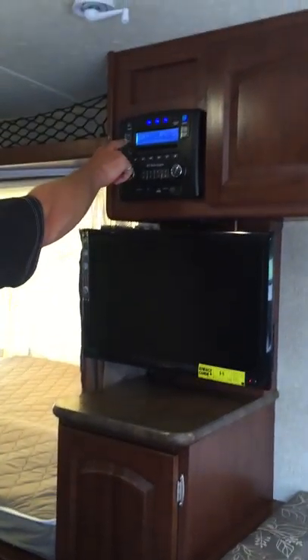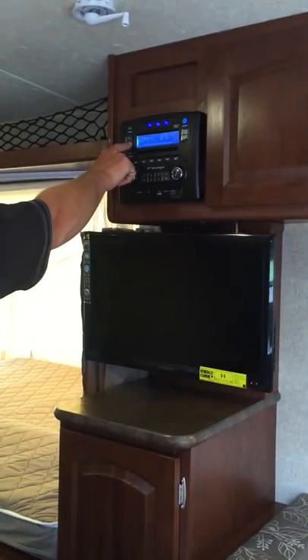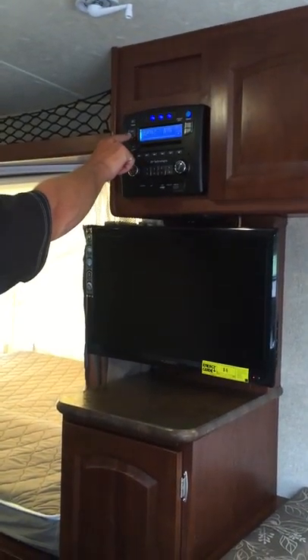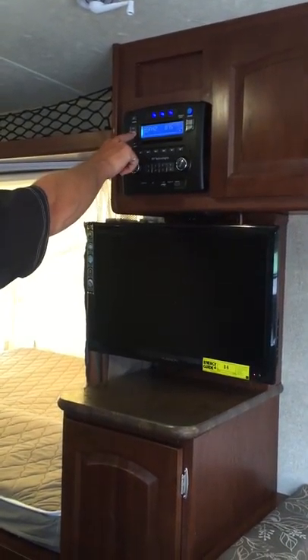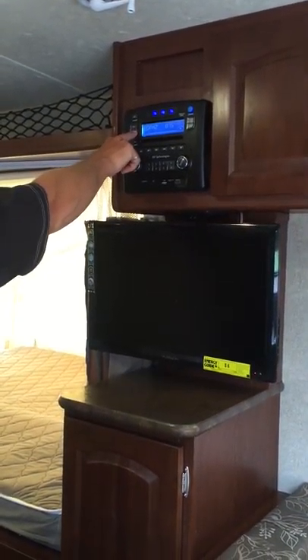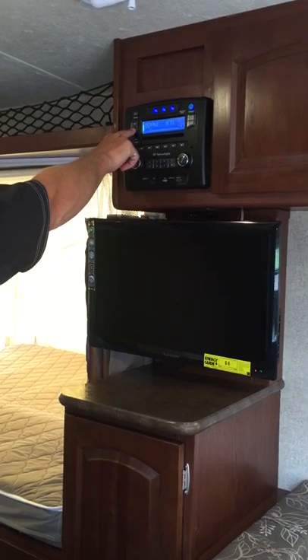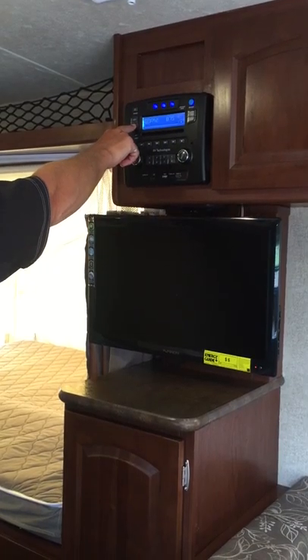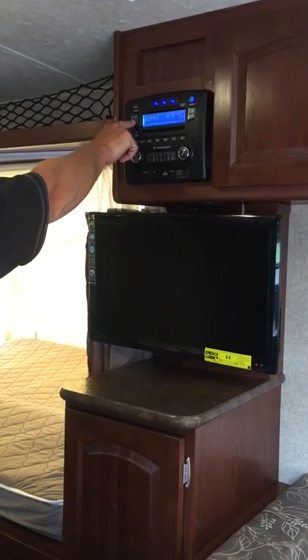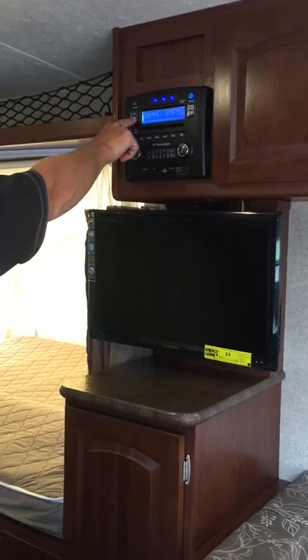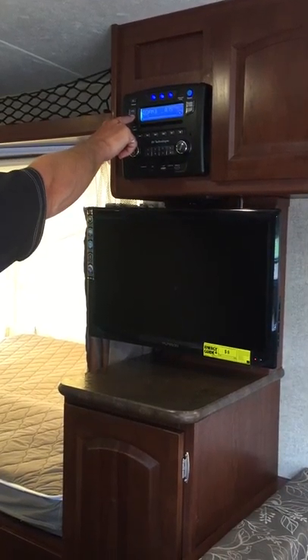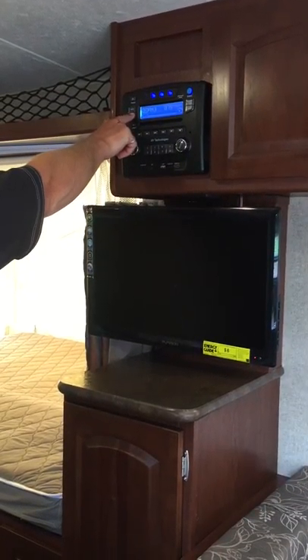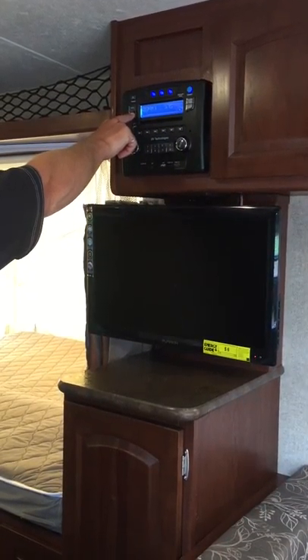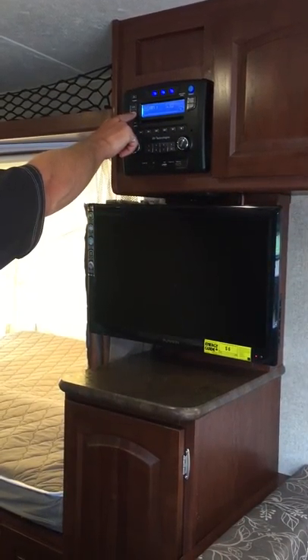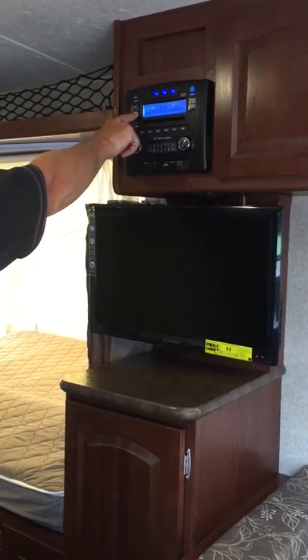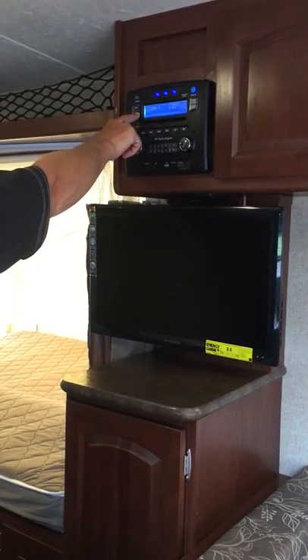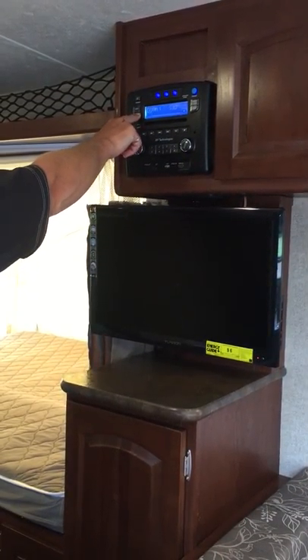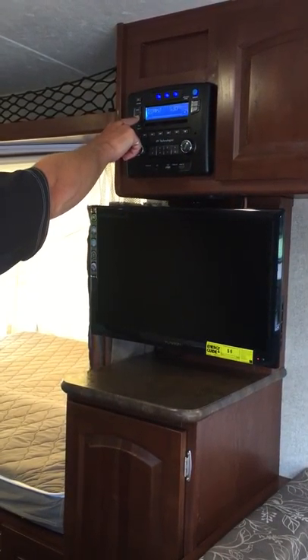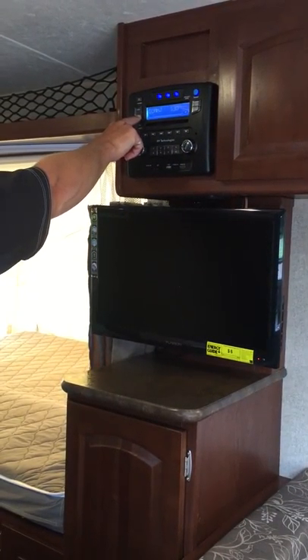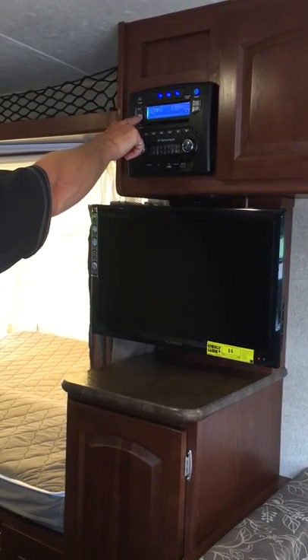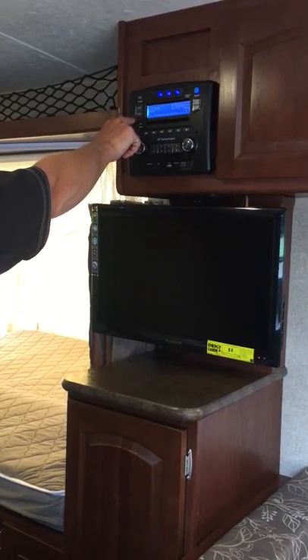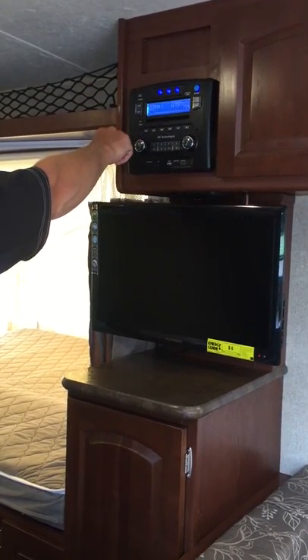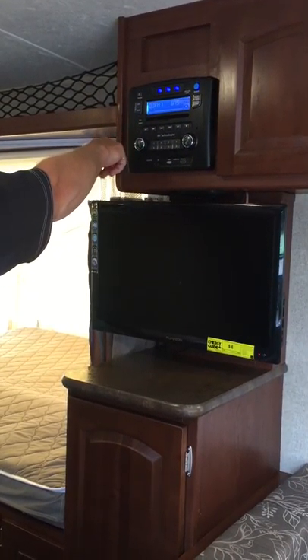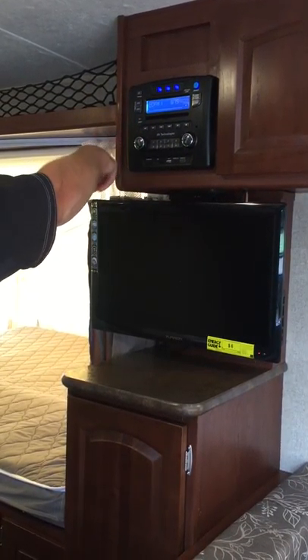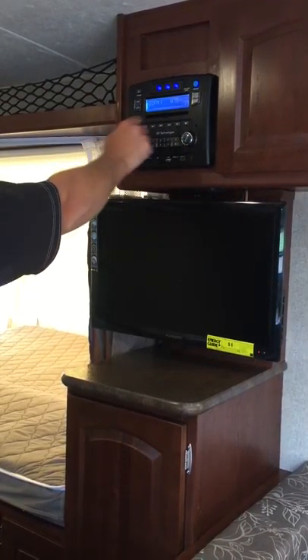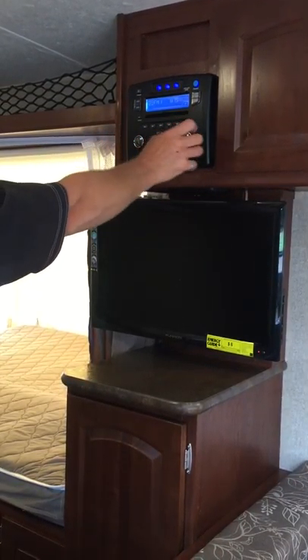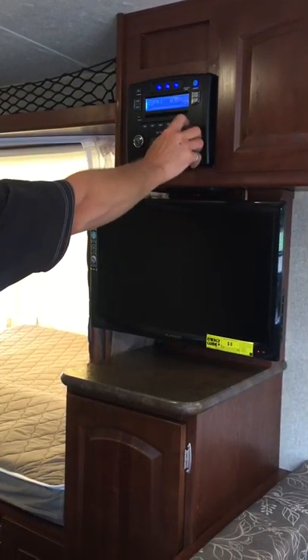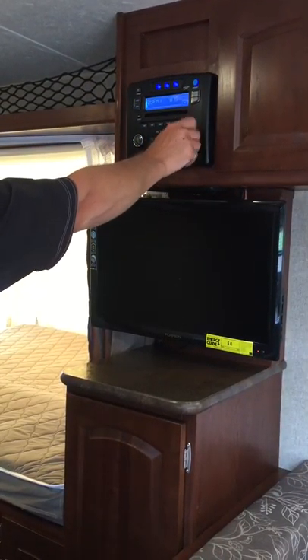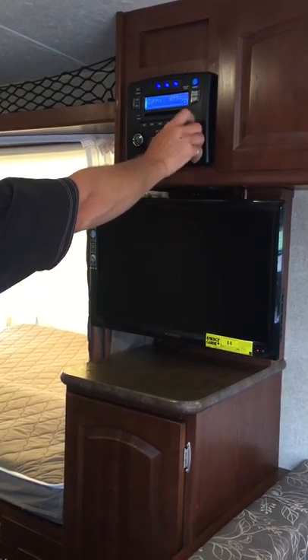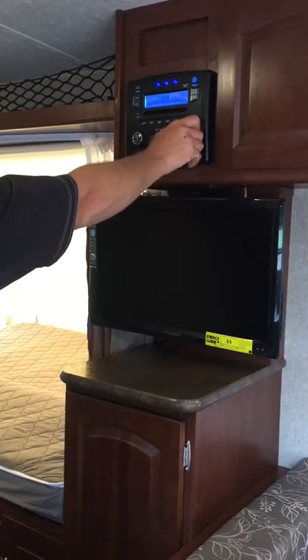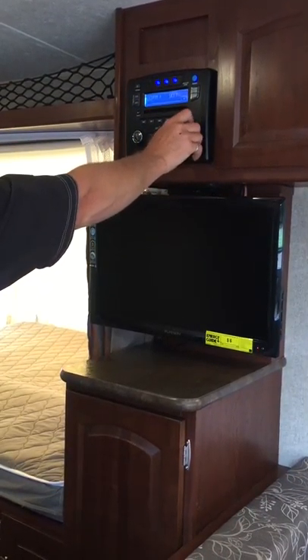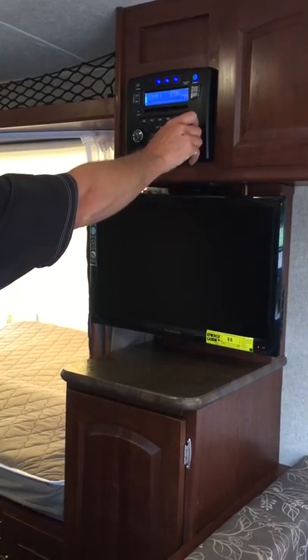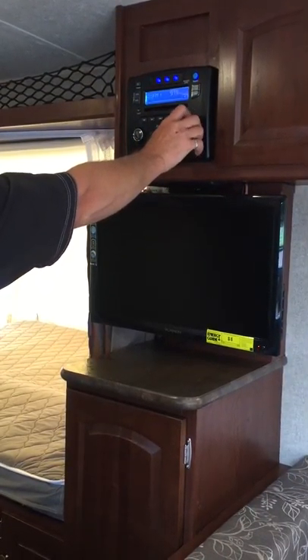We have our AM and FM of course — FM1, FM2, AM1, AM2. Let's do a channel selection.